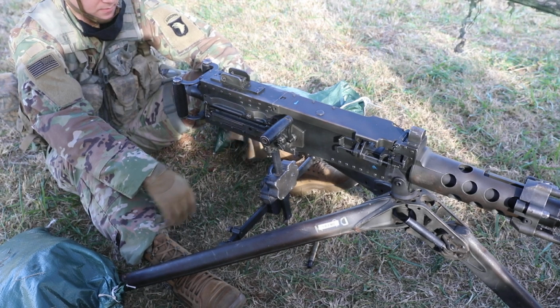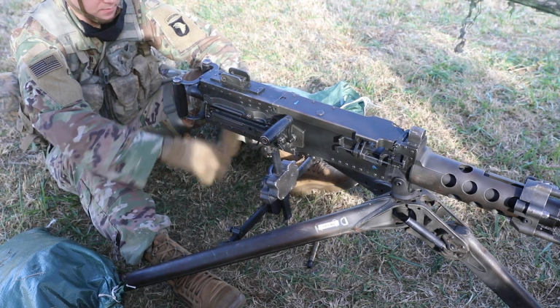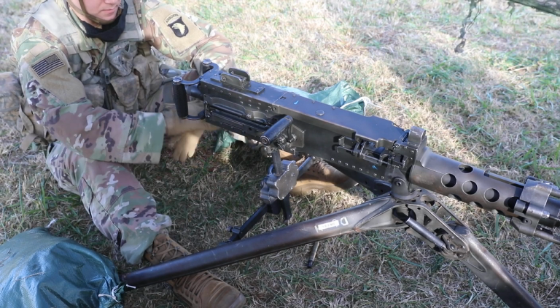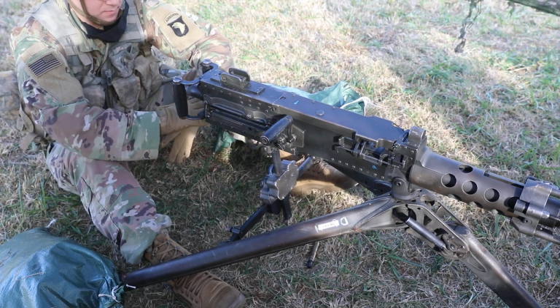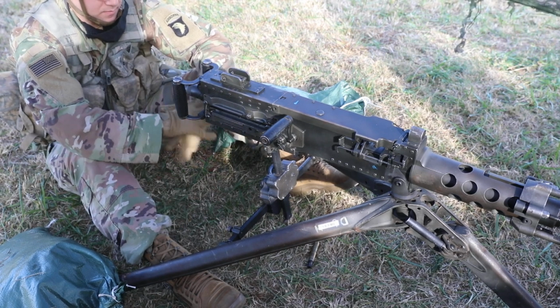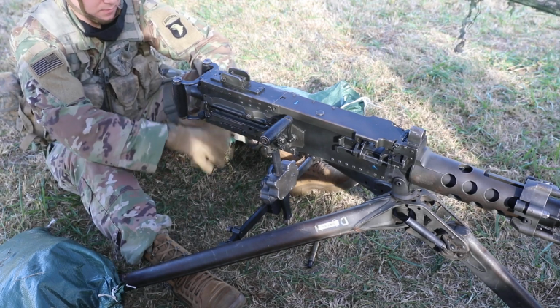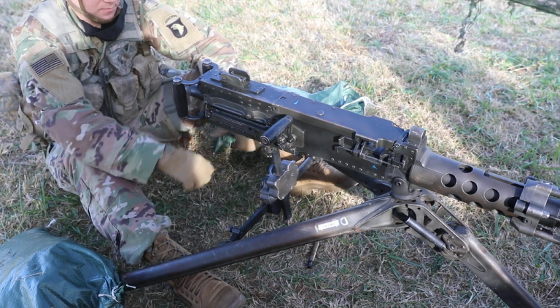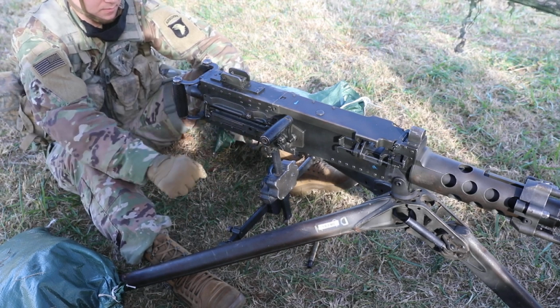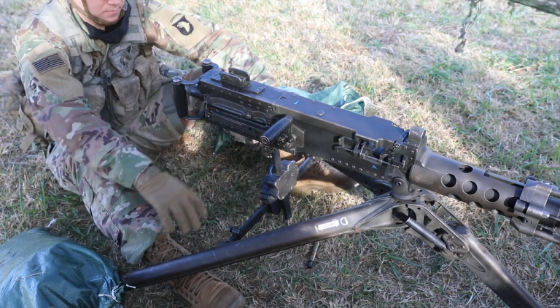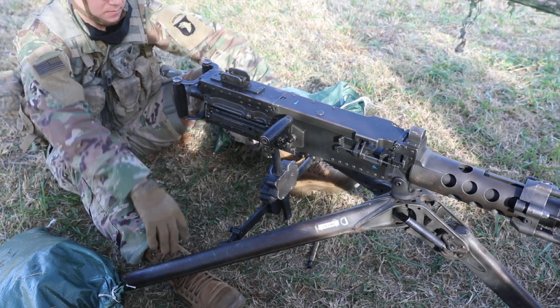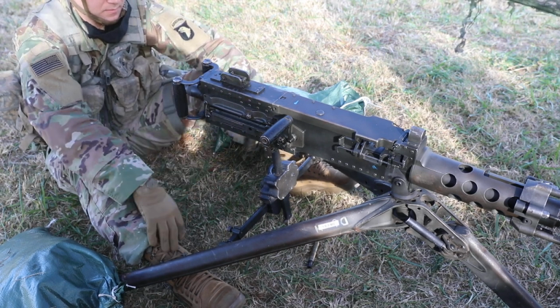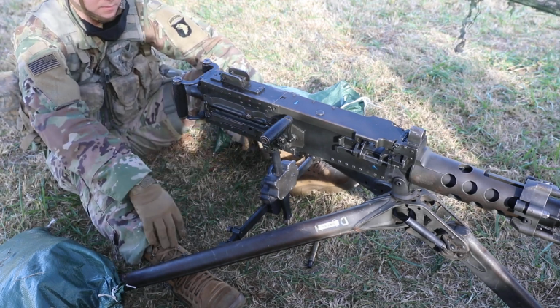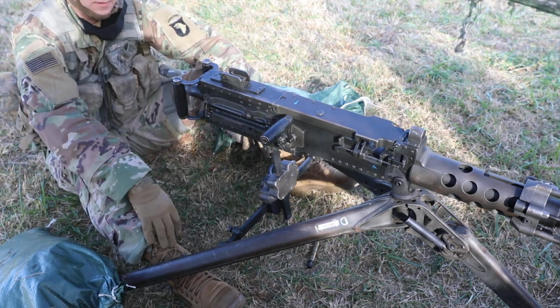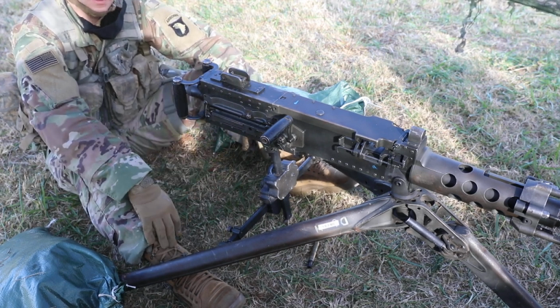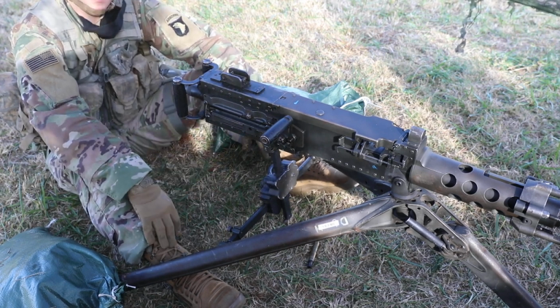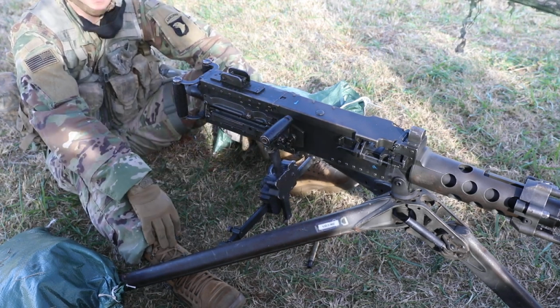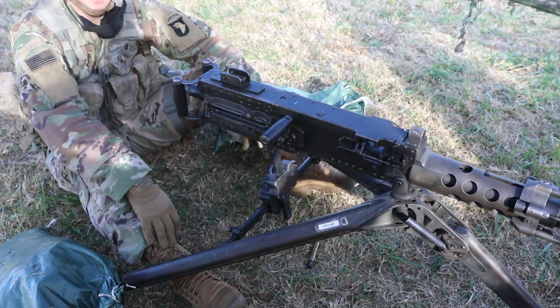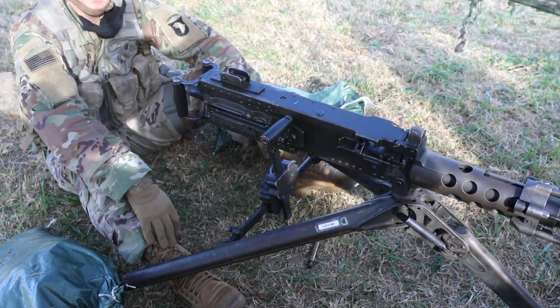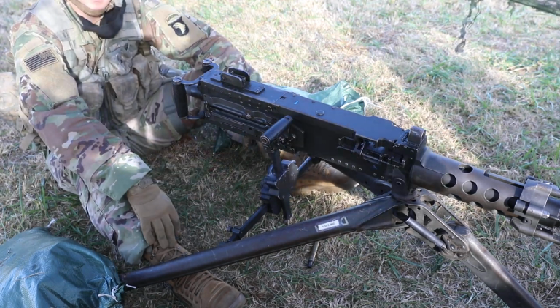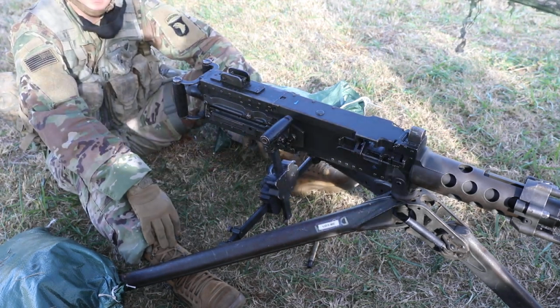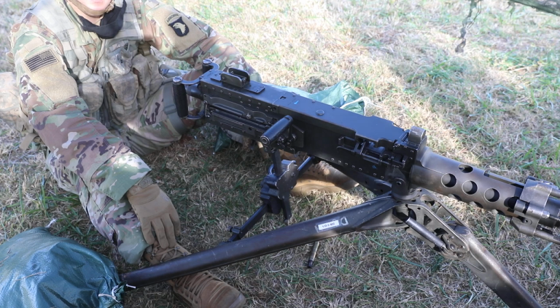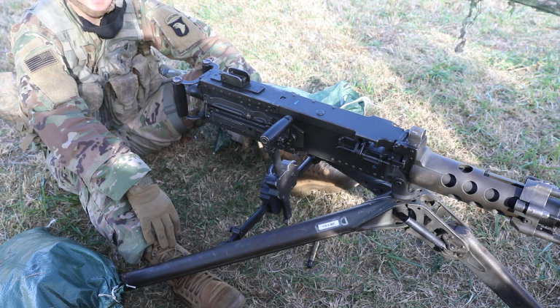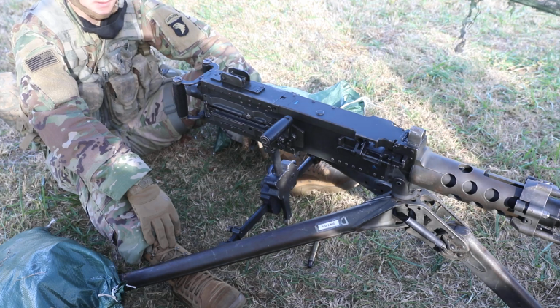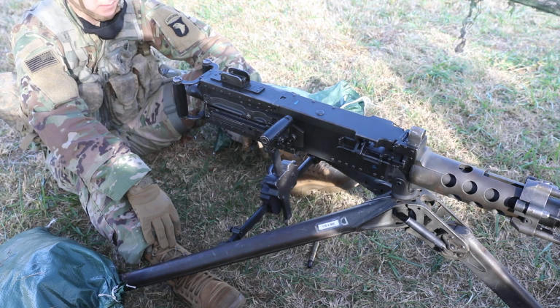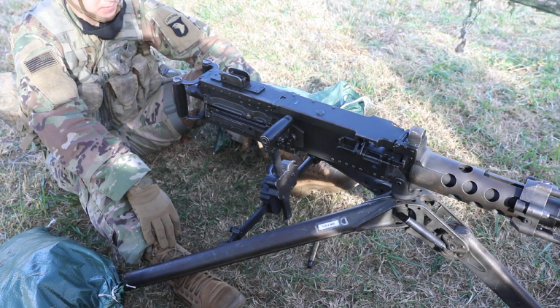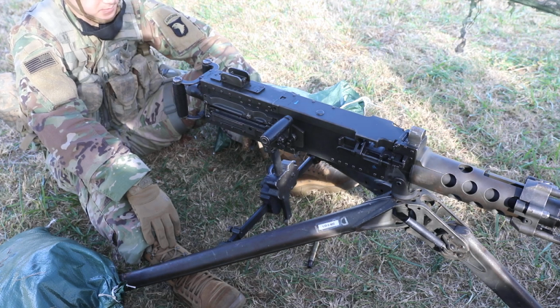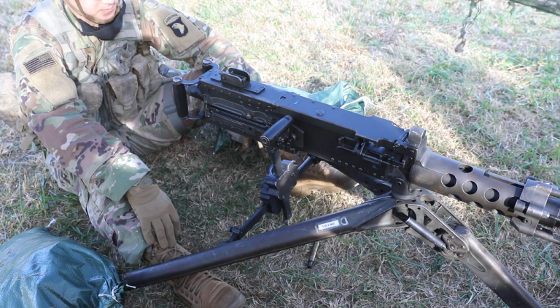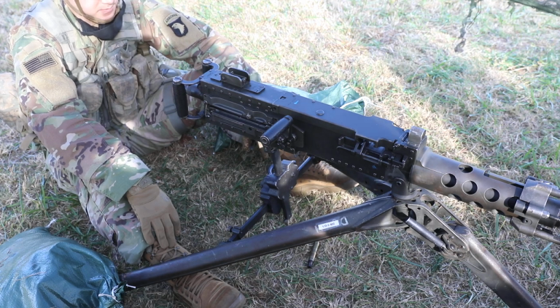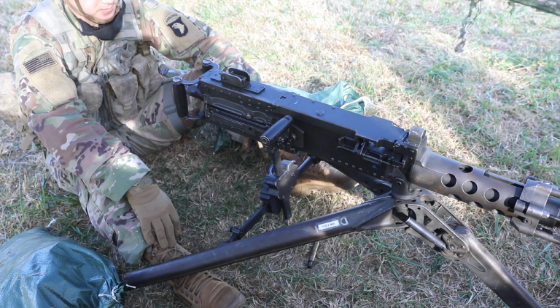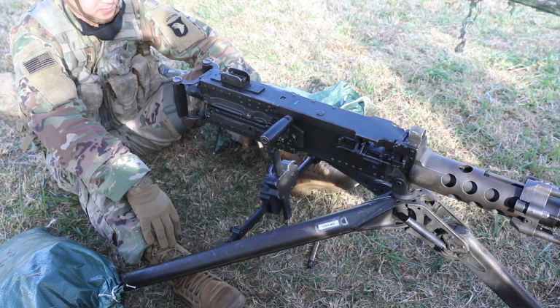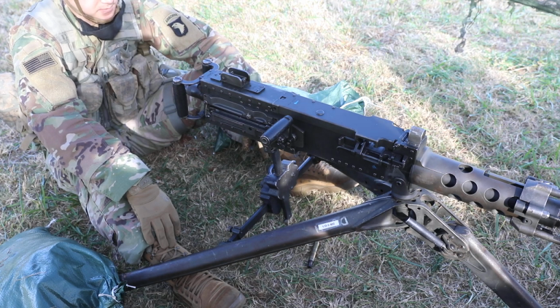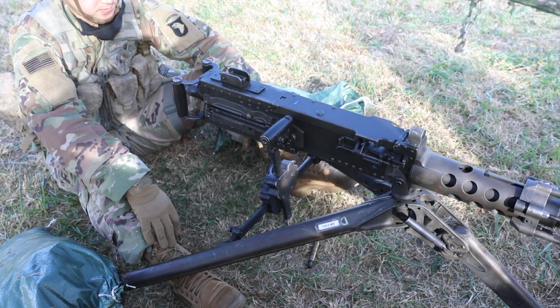The M250 Cal Whiskey 8 cannon's going to start in the seated position. First step is clear the weapon.